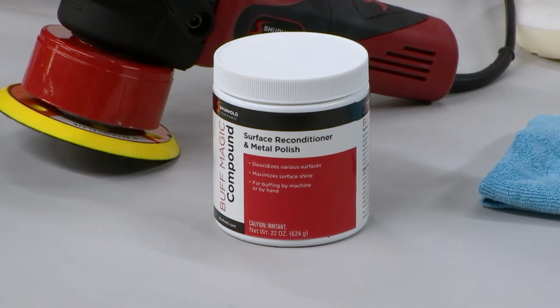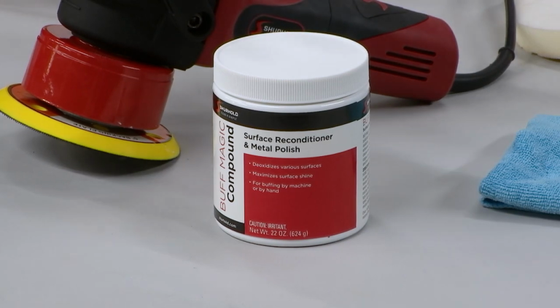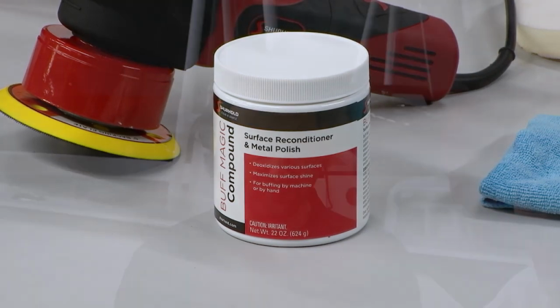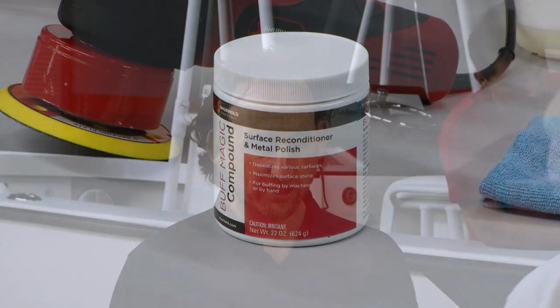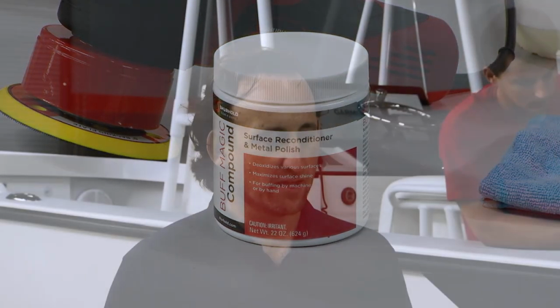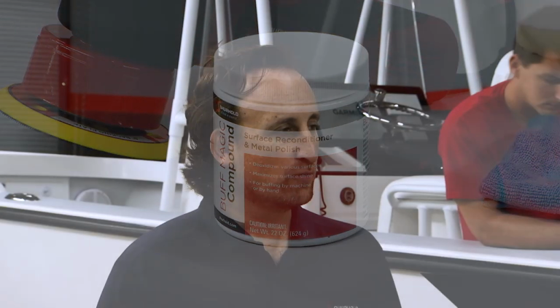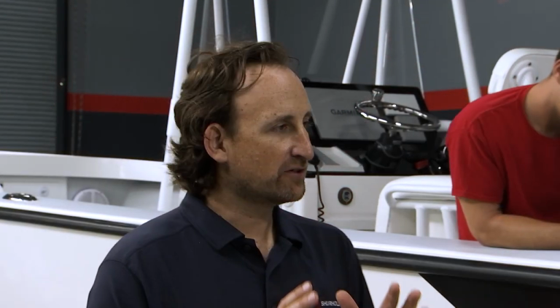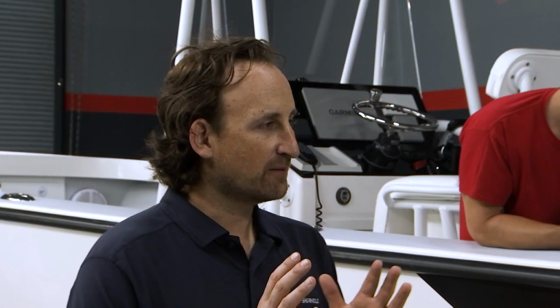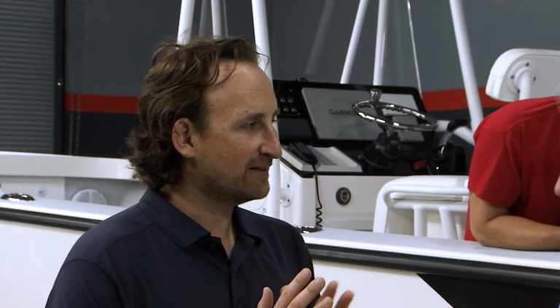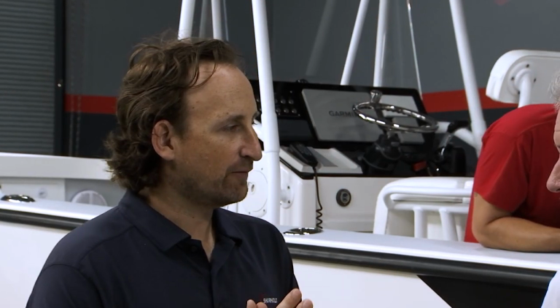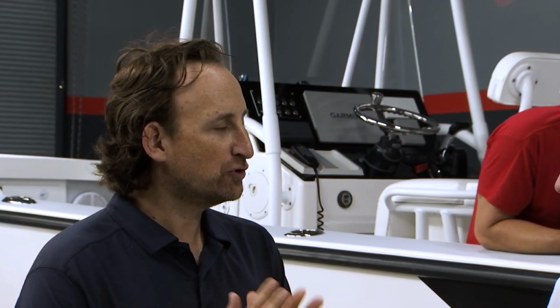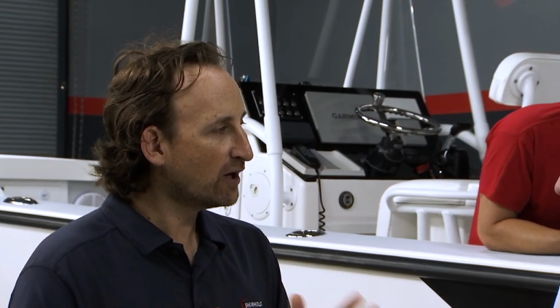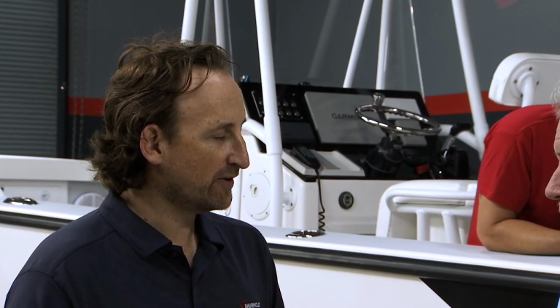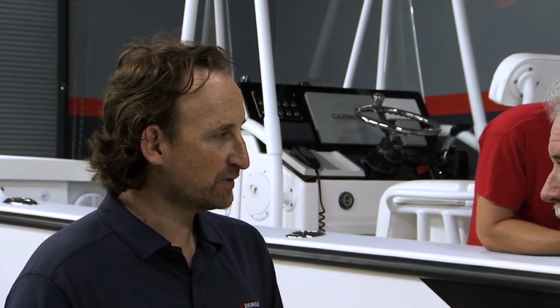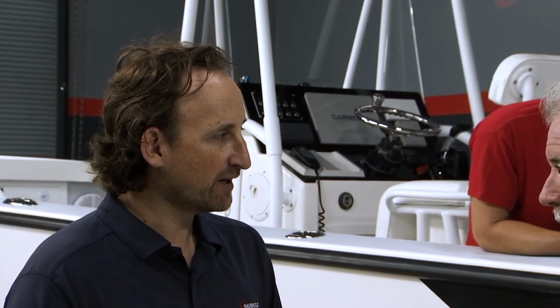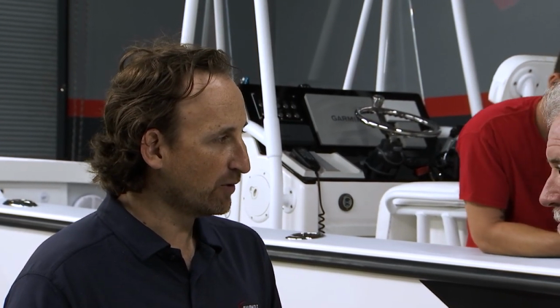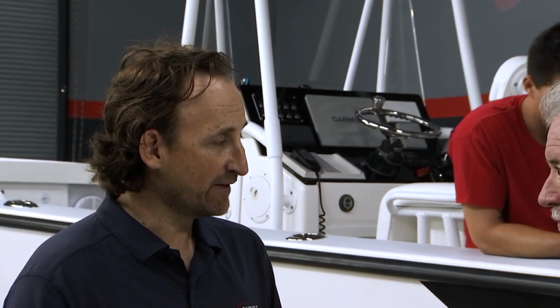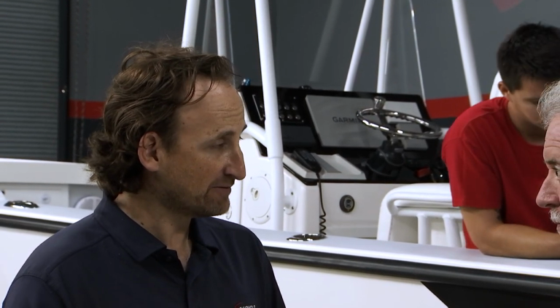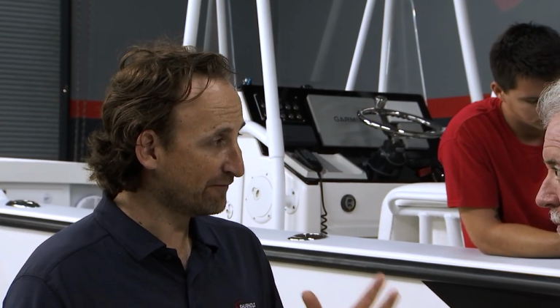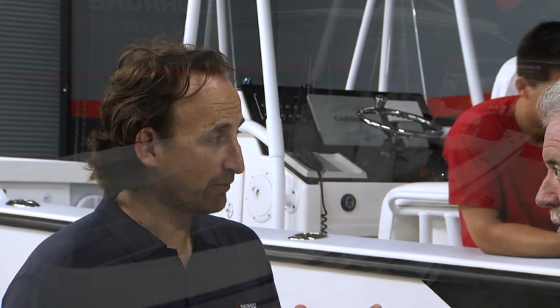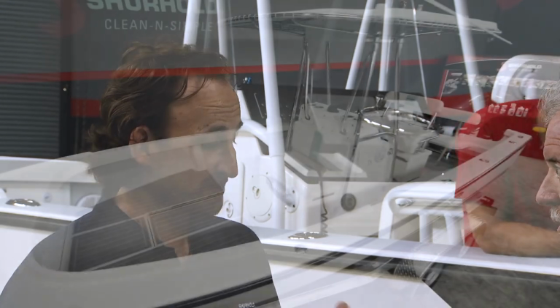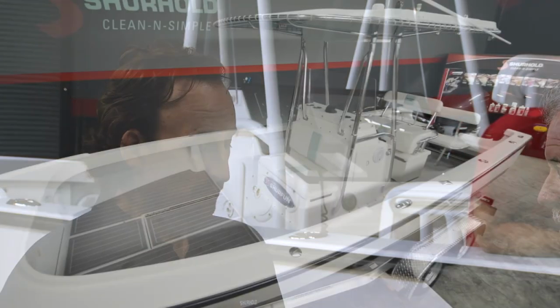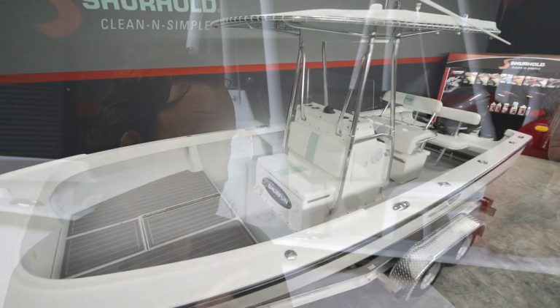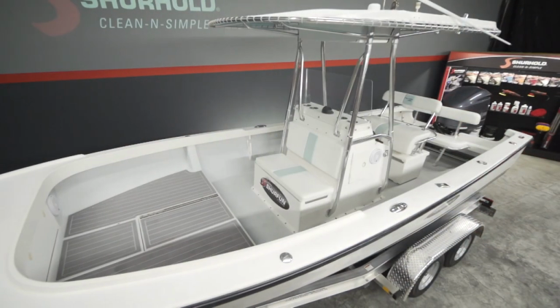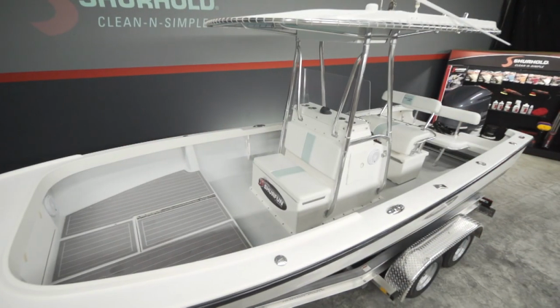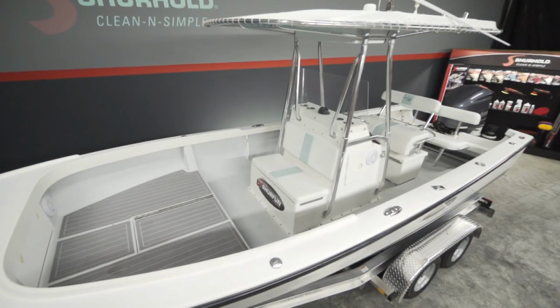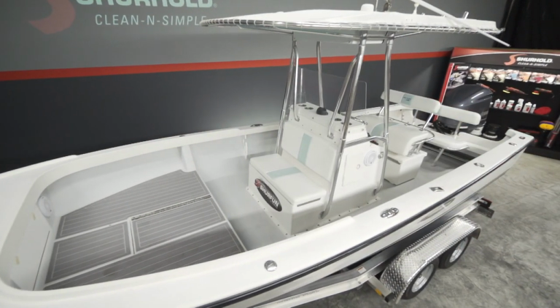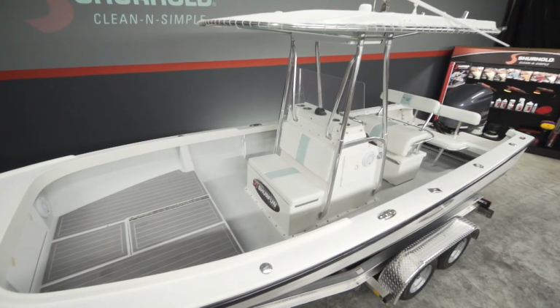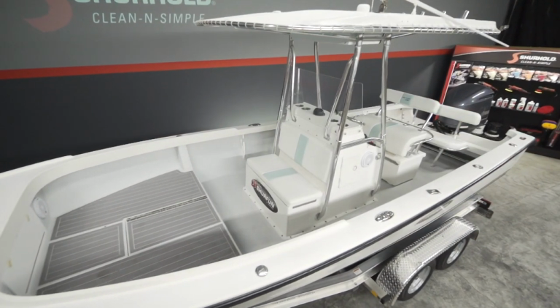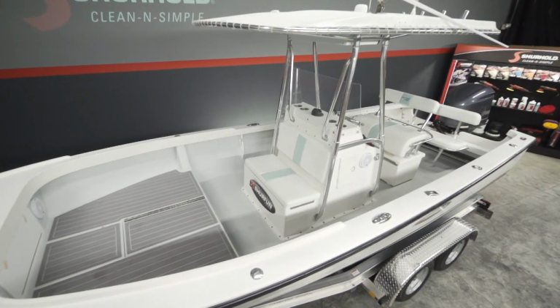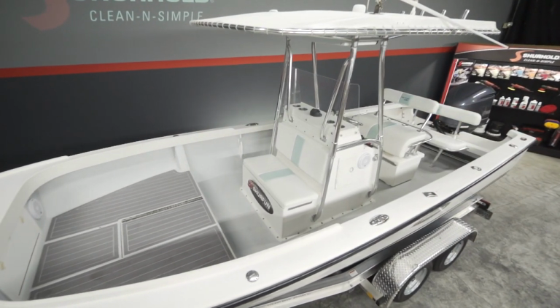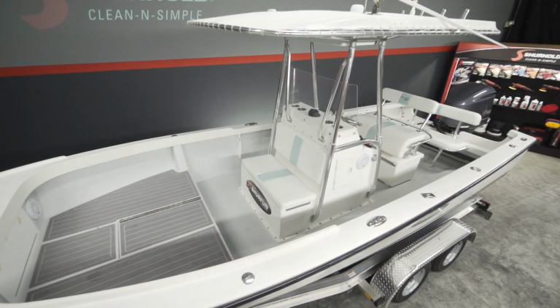With Buff Magic, we're going to talk about two other things we did on the boat with it outside of fiberglass — working on the metalwork and working on the windshield.